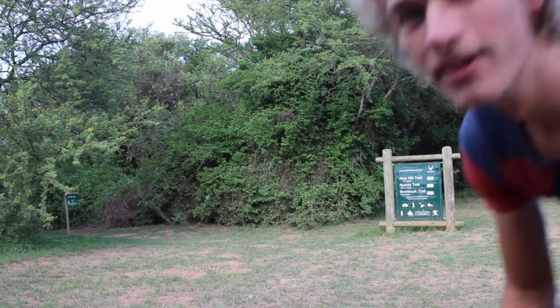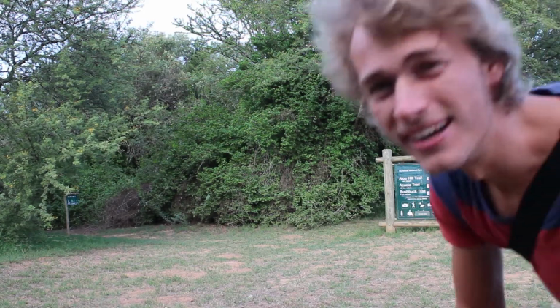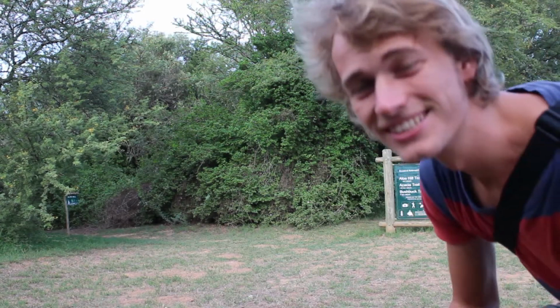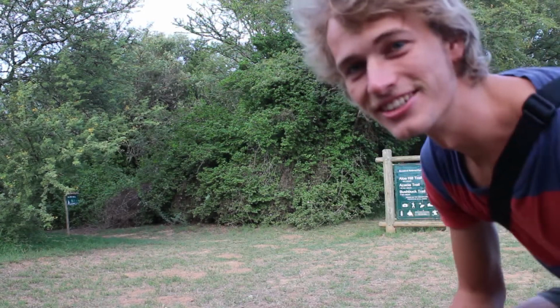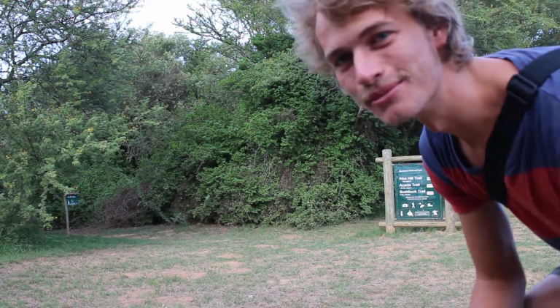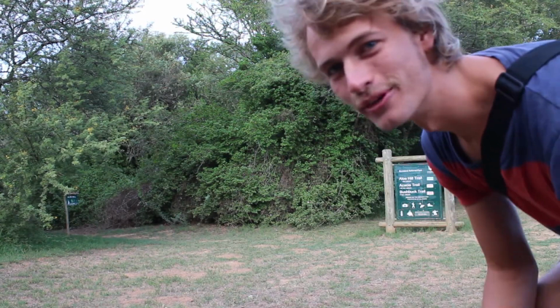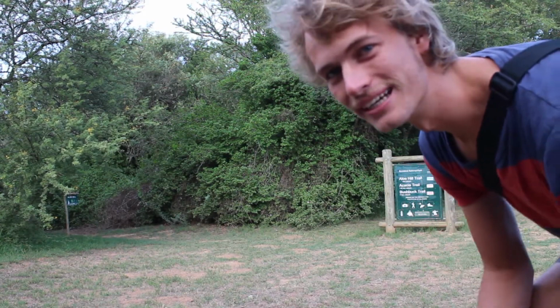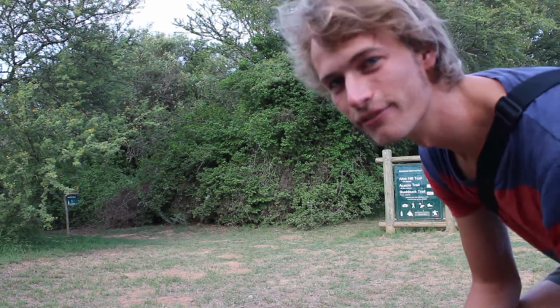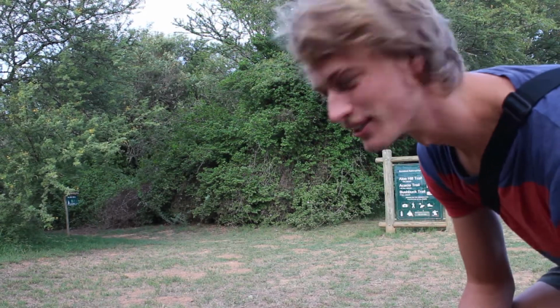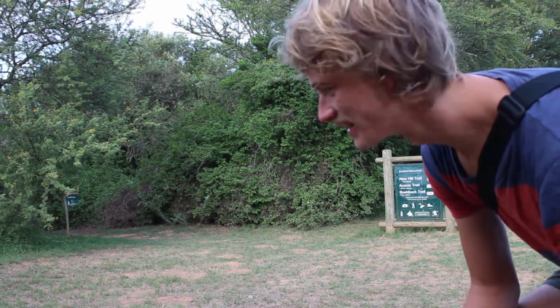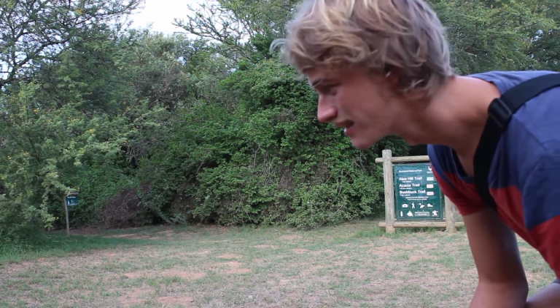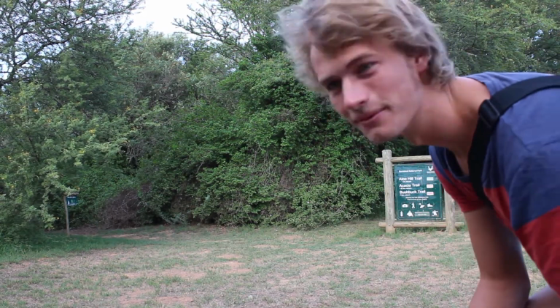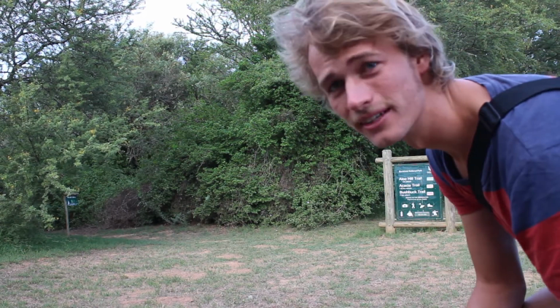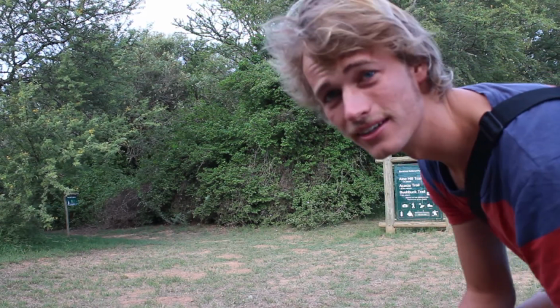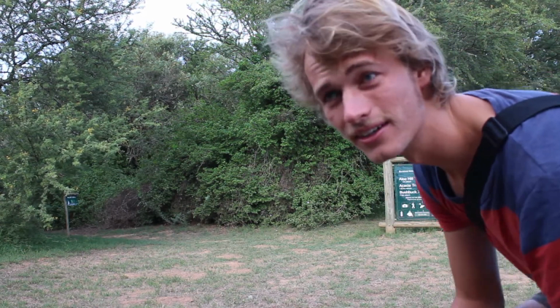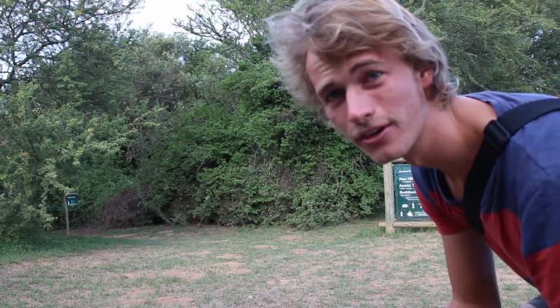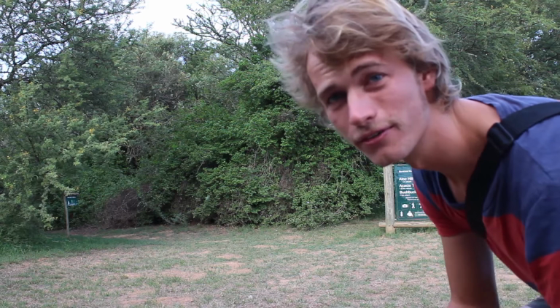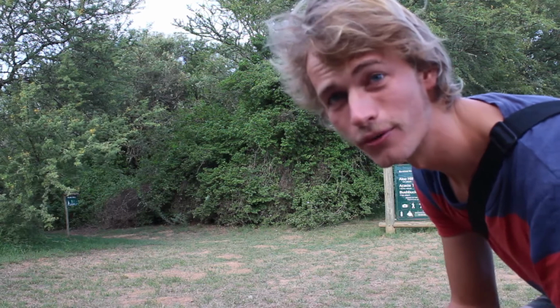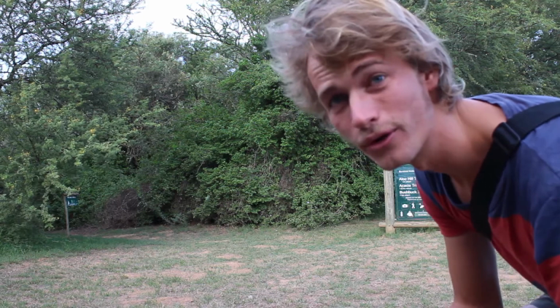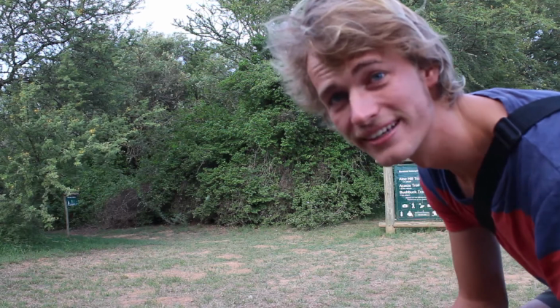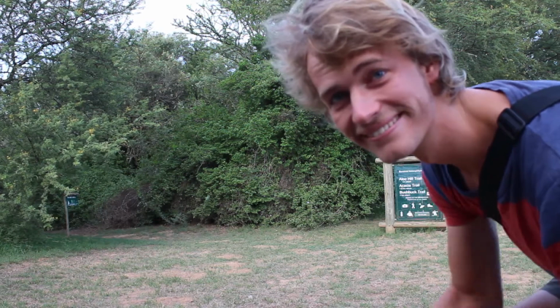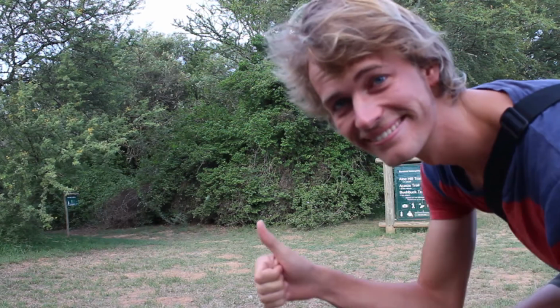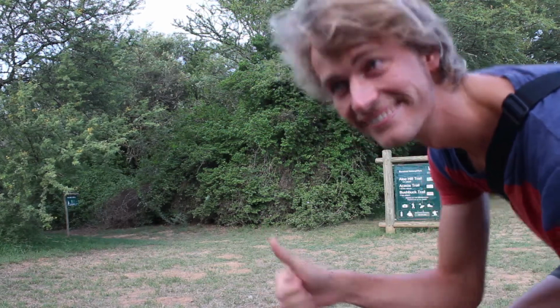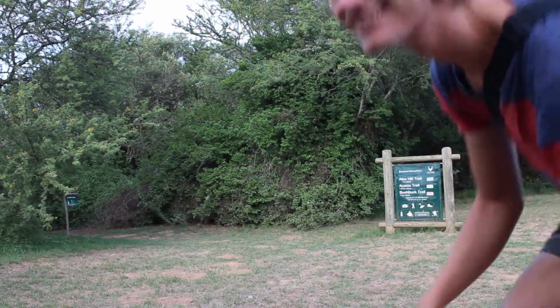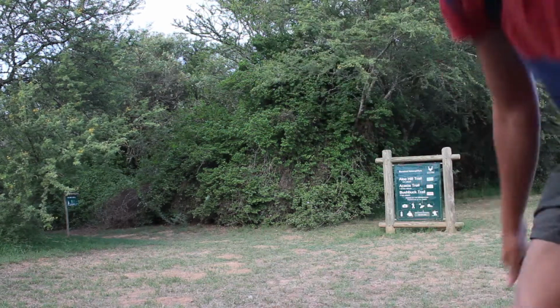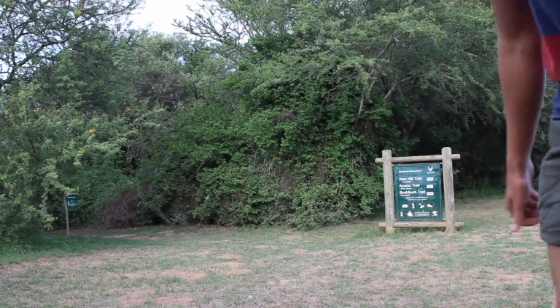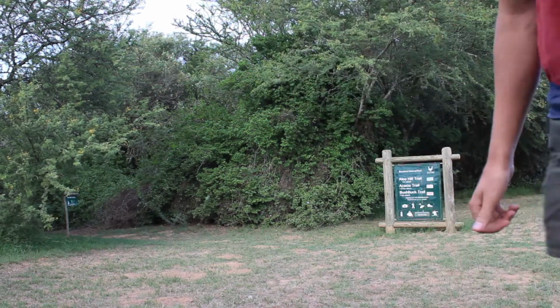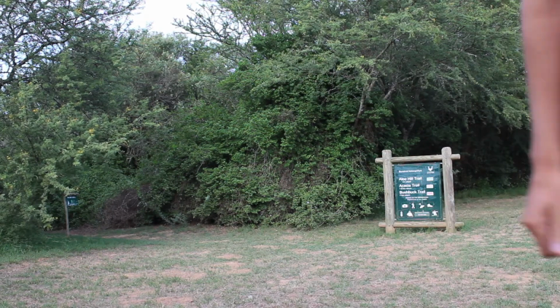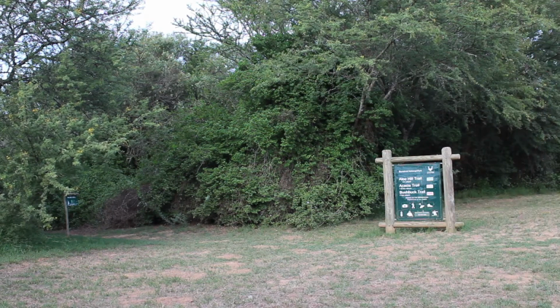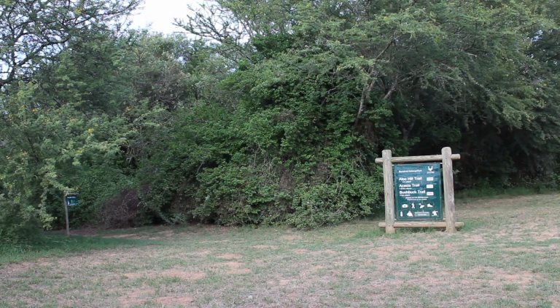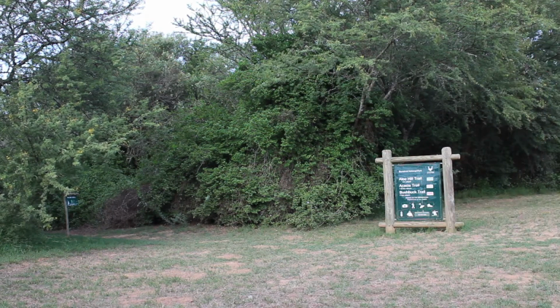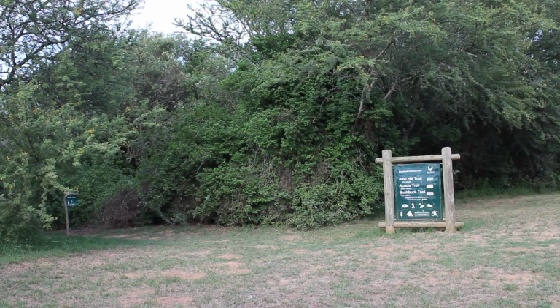Alright, so it's the morning, first thing, and we're going to go for a walk. Okay, let's go.